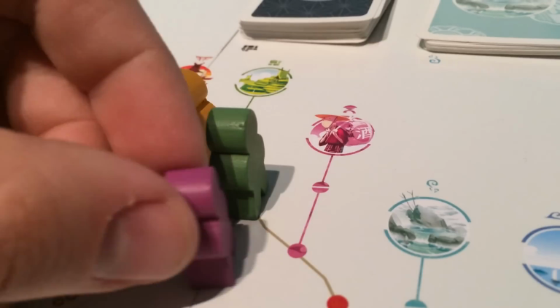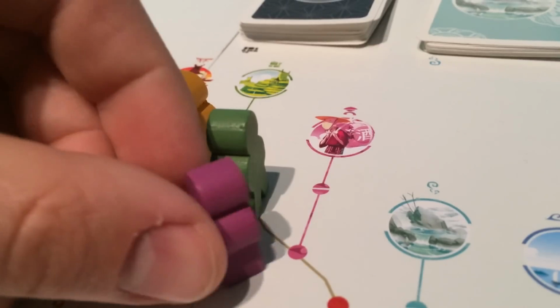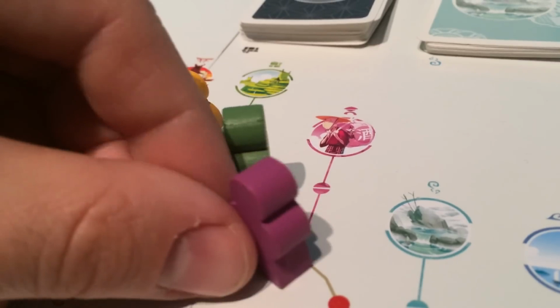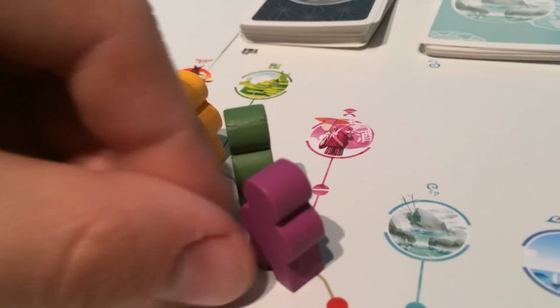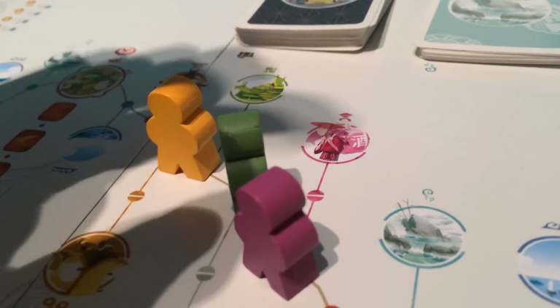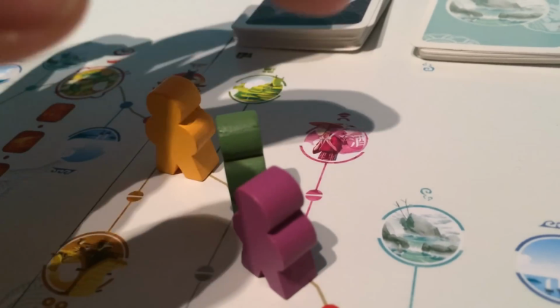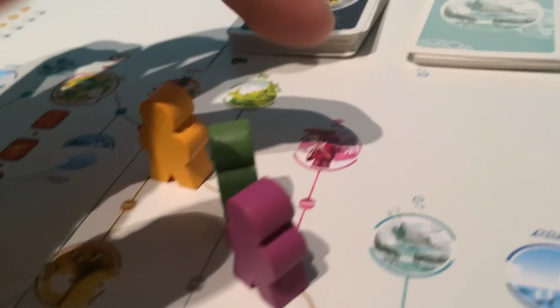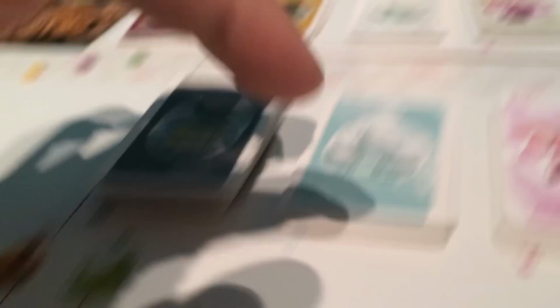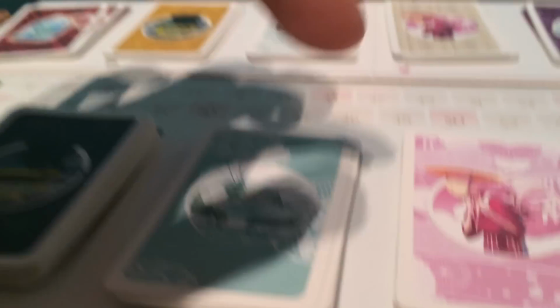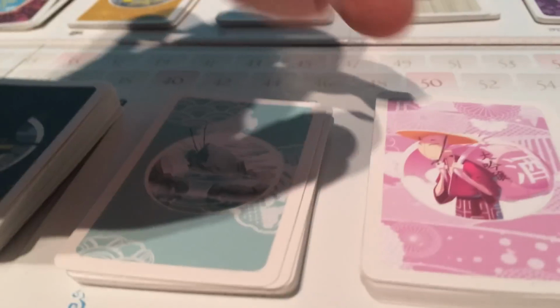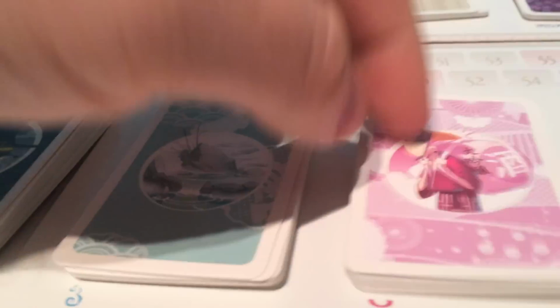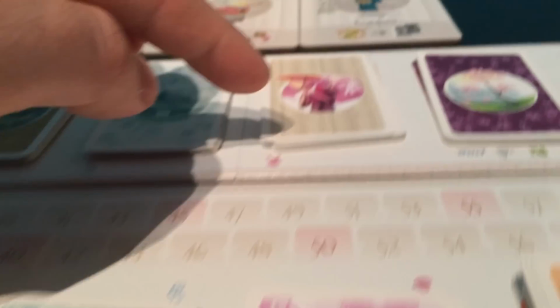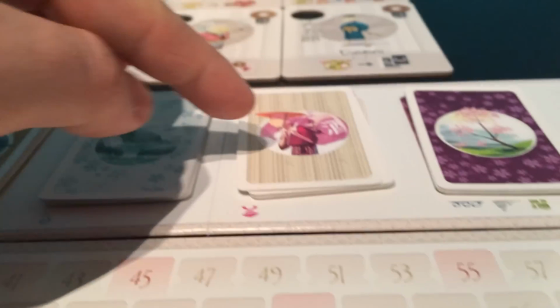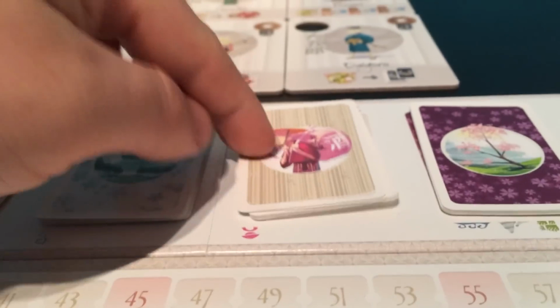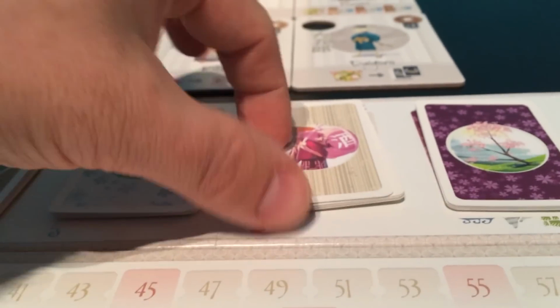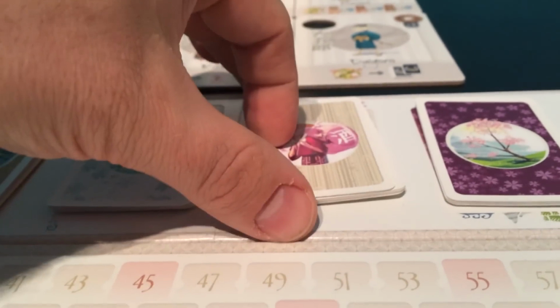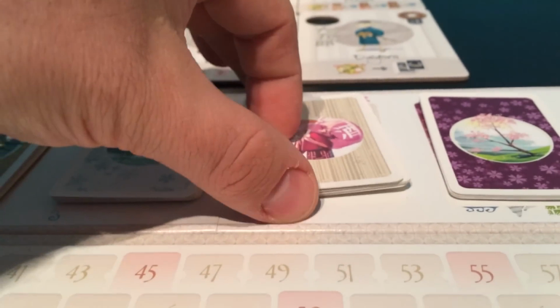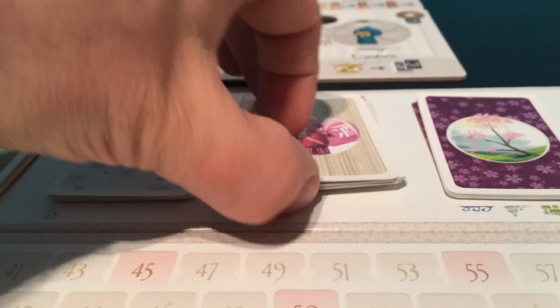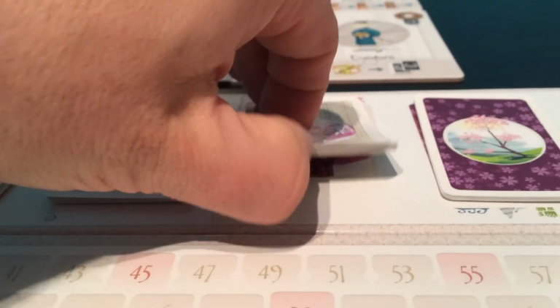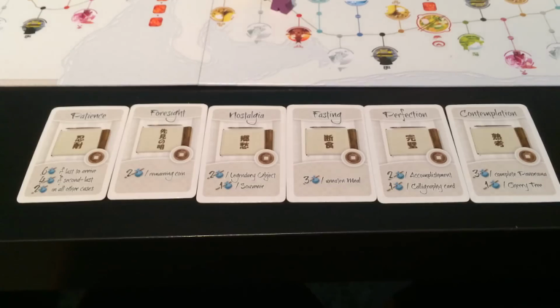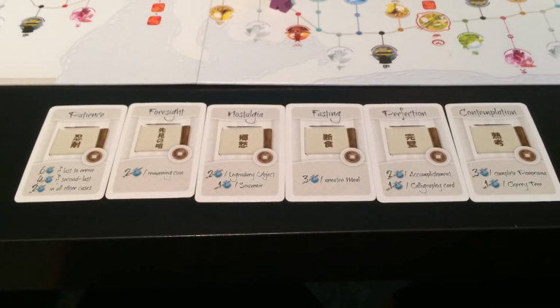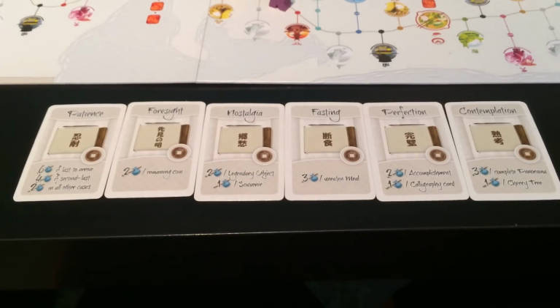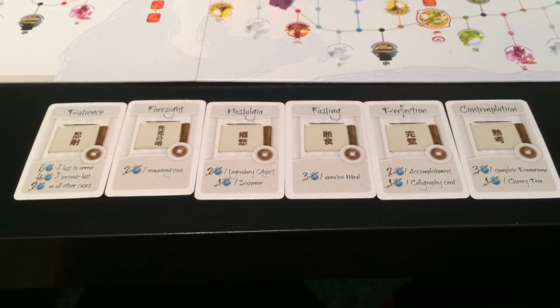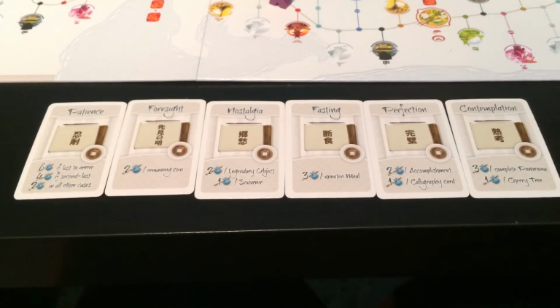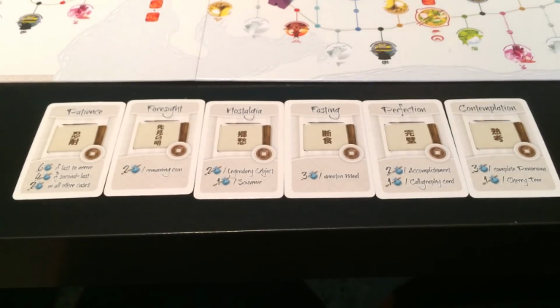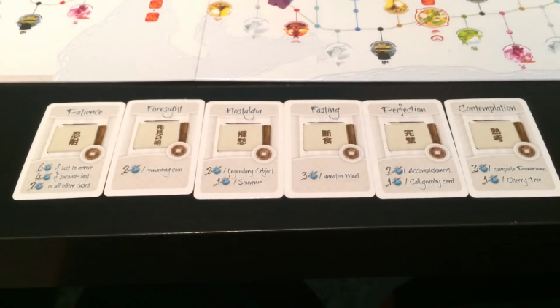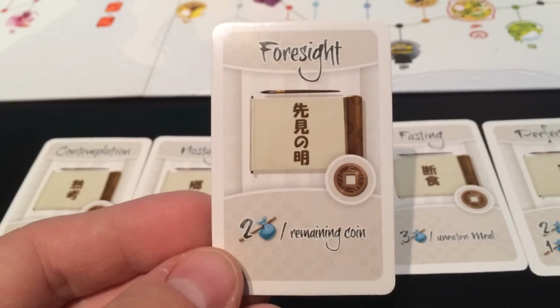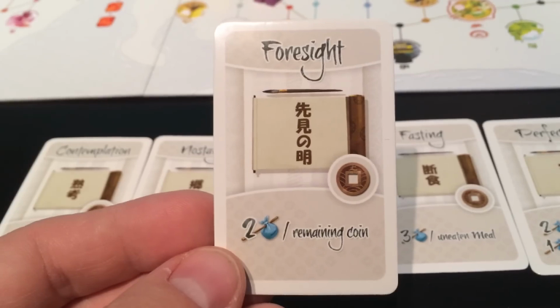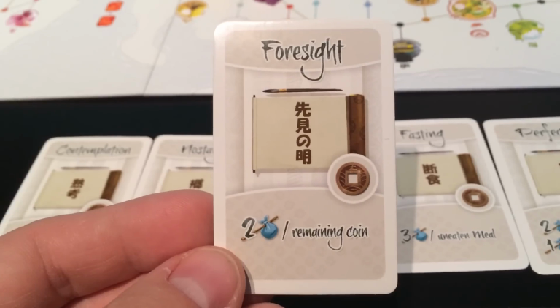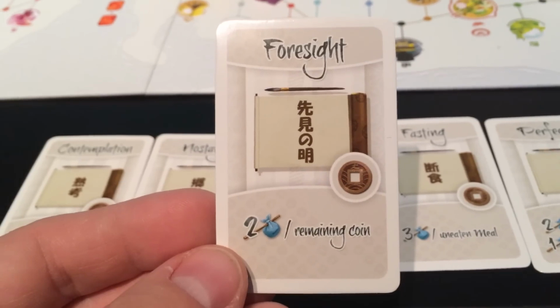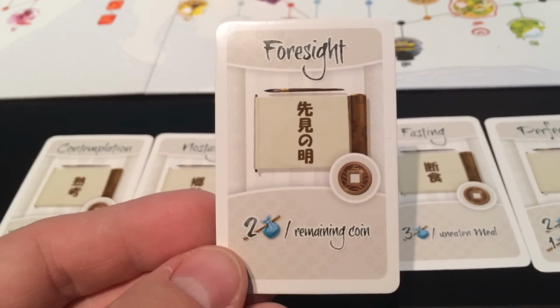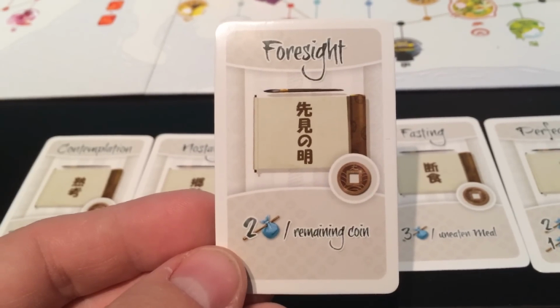When you encounter someone, you can take a card like normal, or you can choose to pay a coin to take a calligraphy card, giving you new end-game goals to score more points.